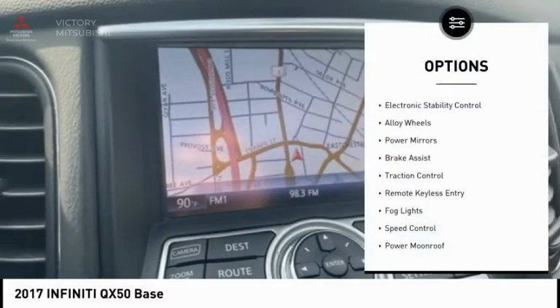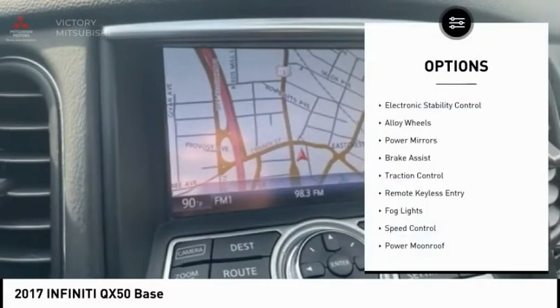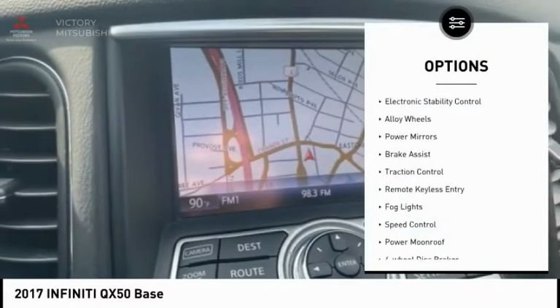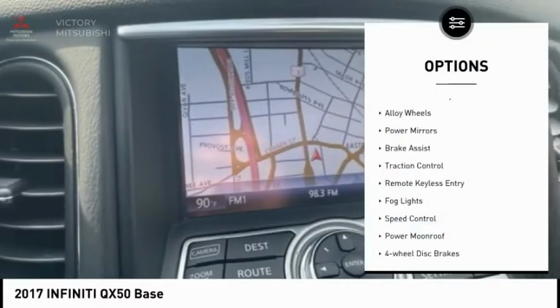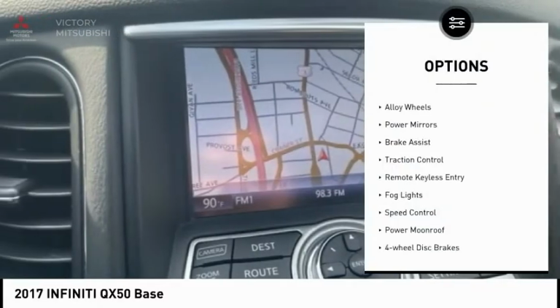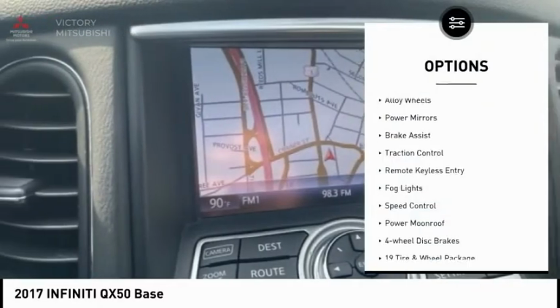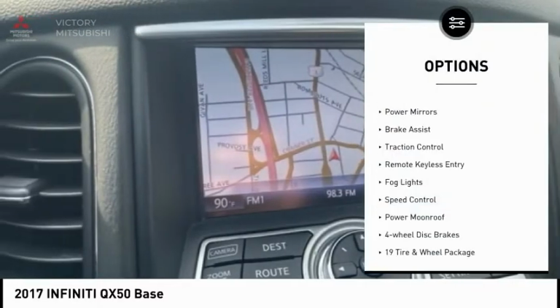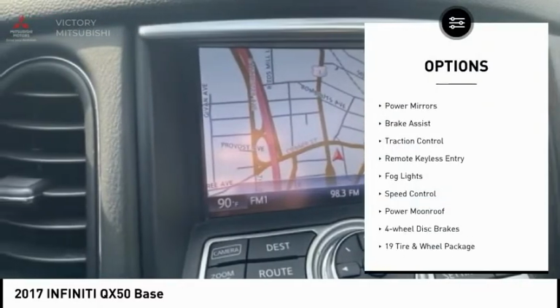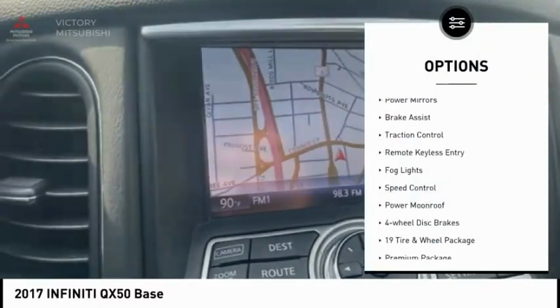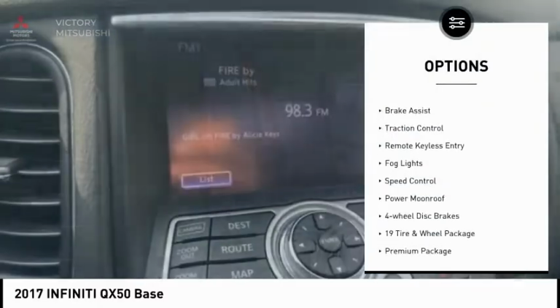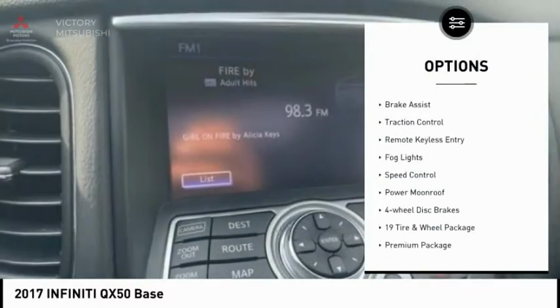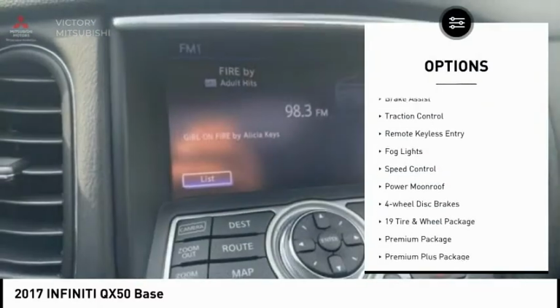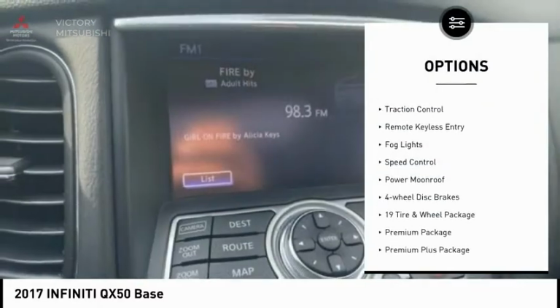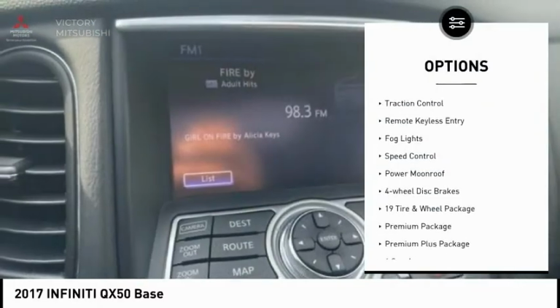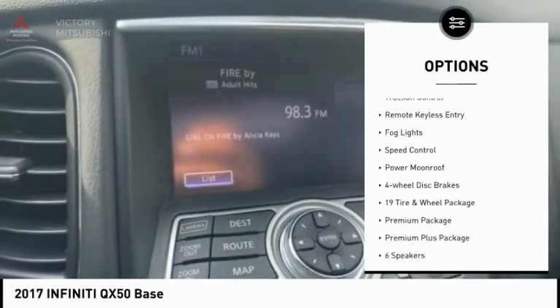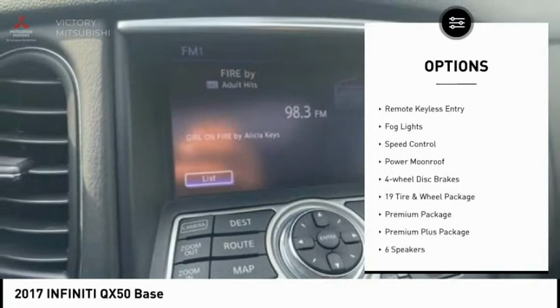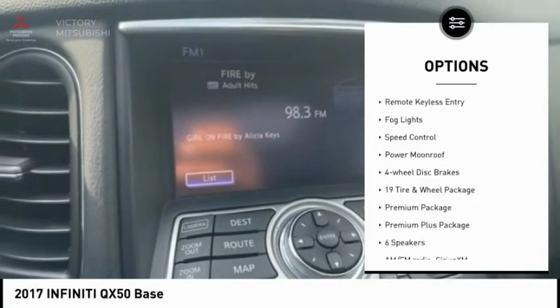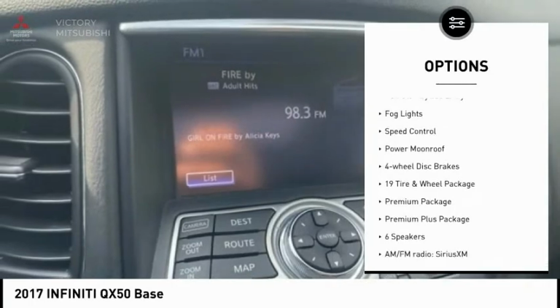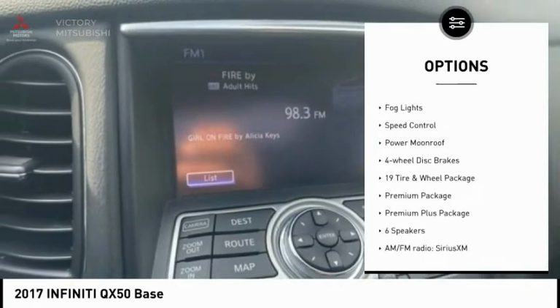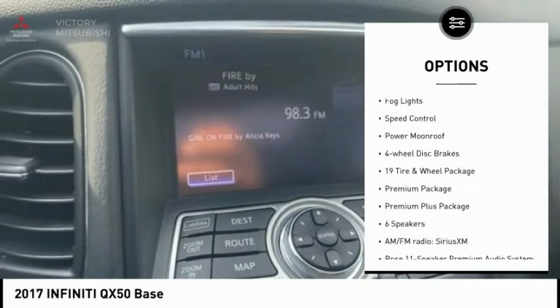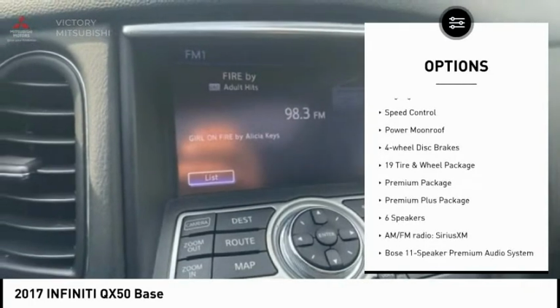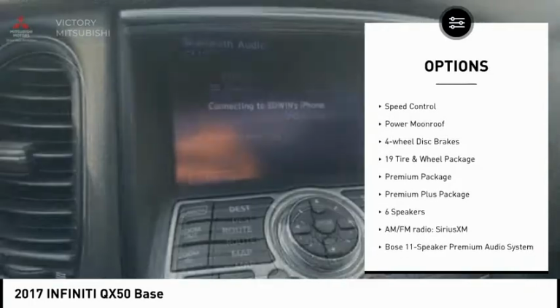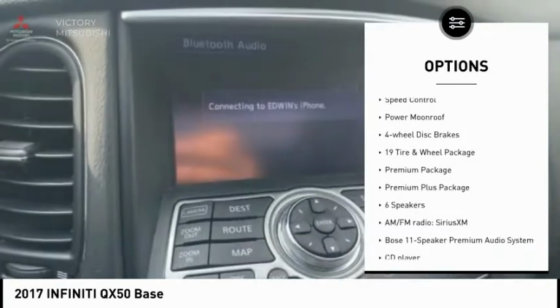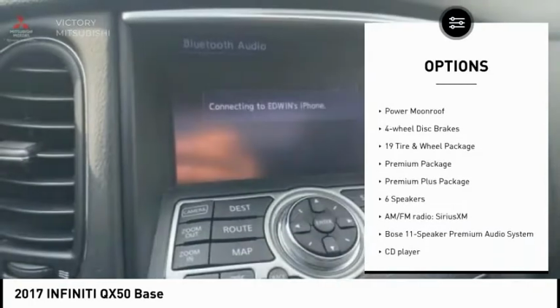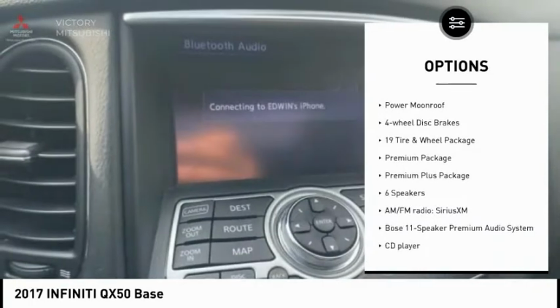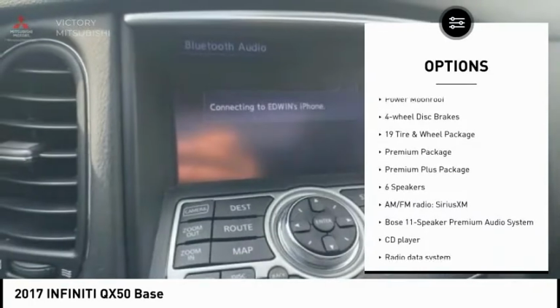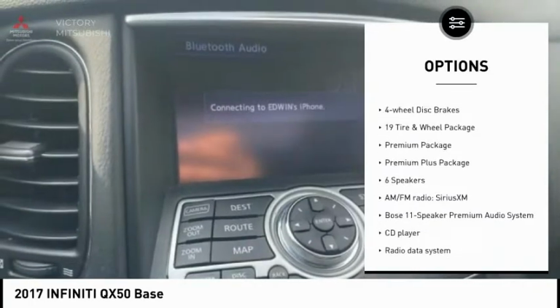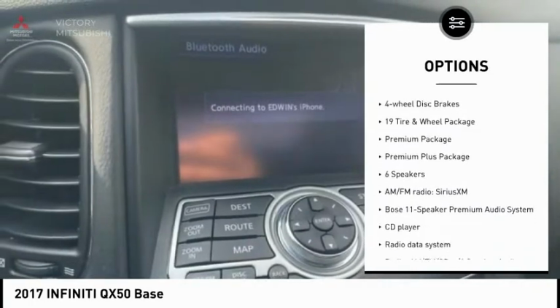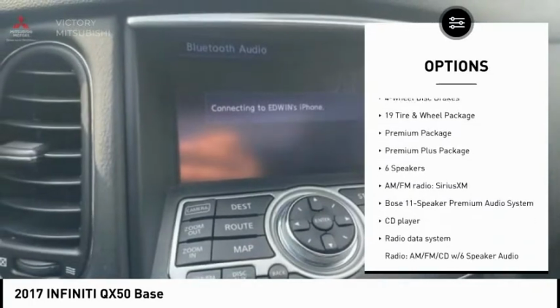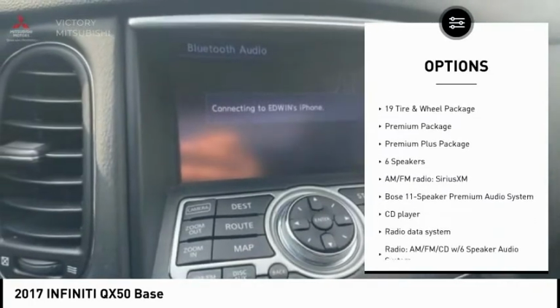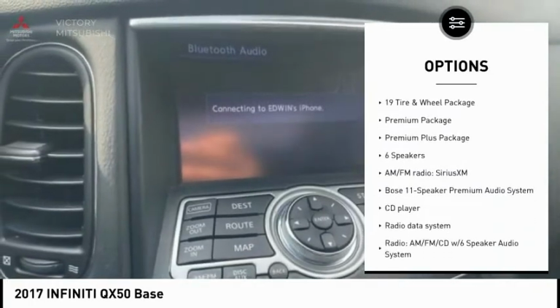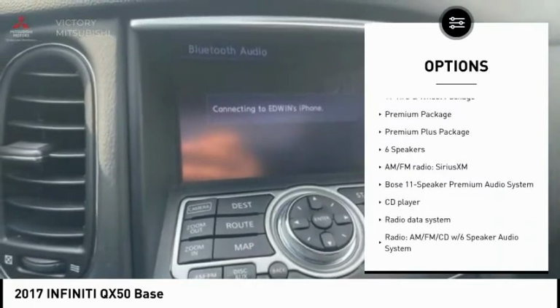Electronic stability control. Alloy wheels. Power mirrors. Brake assist. Traction control. Remote keyless entry.